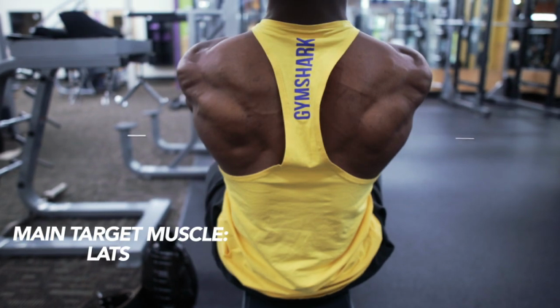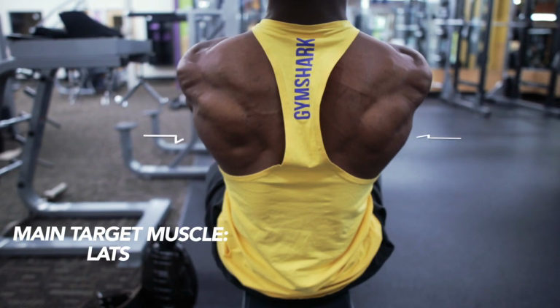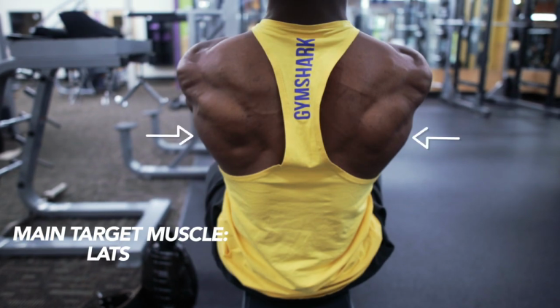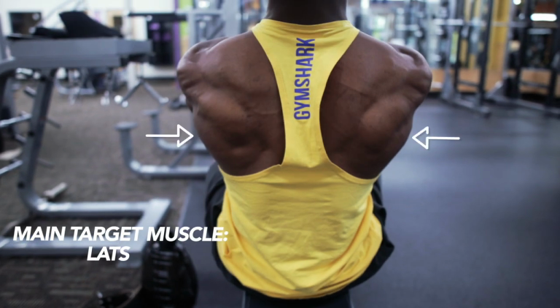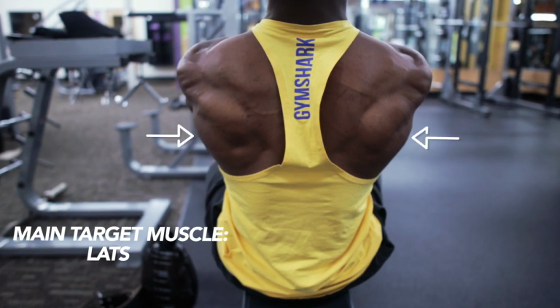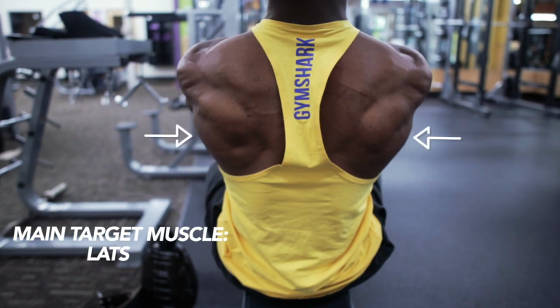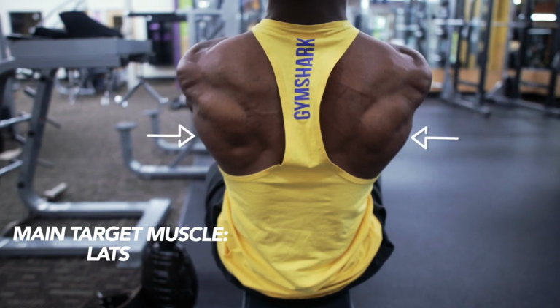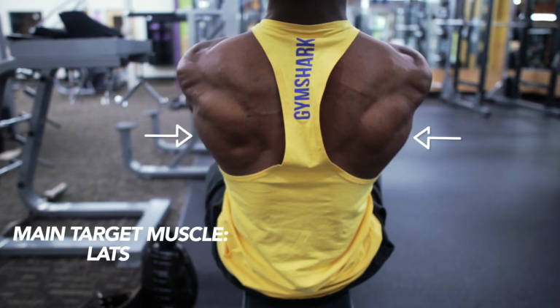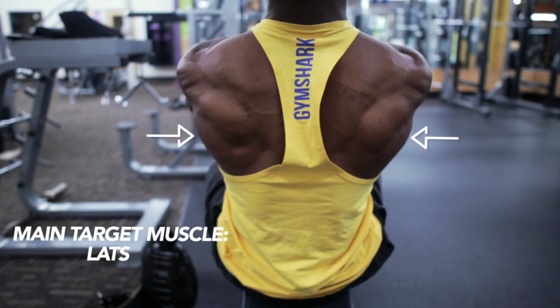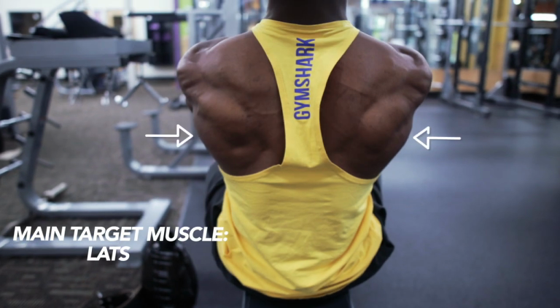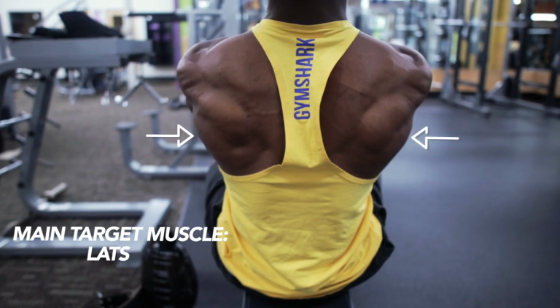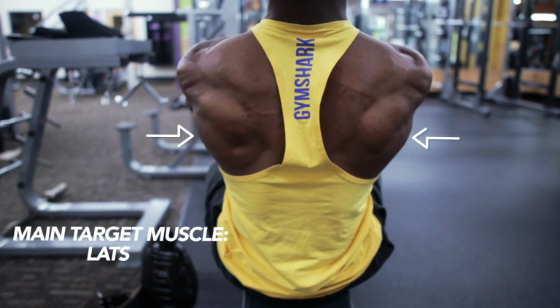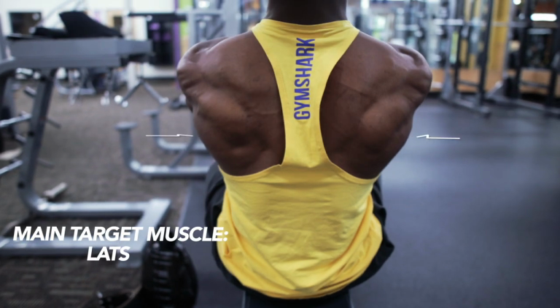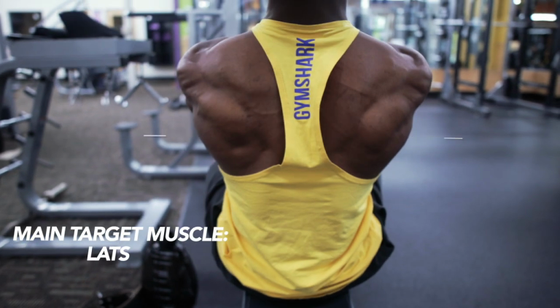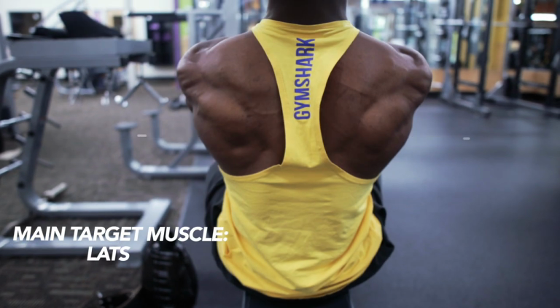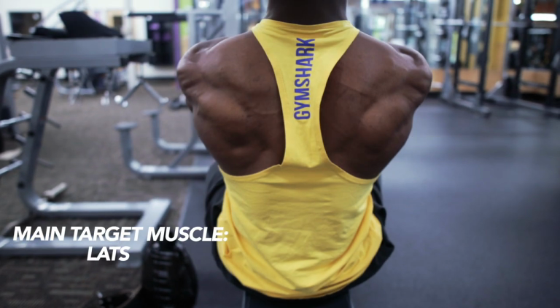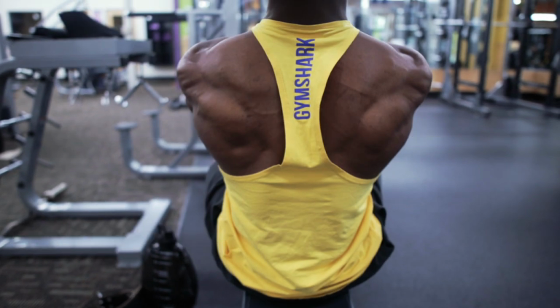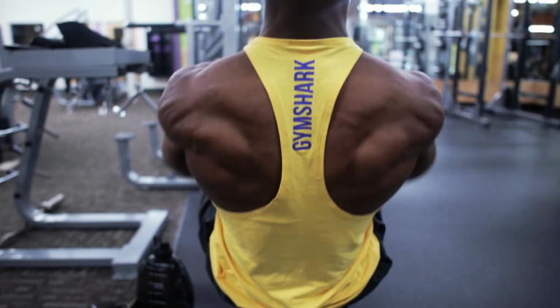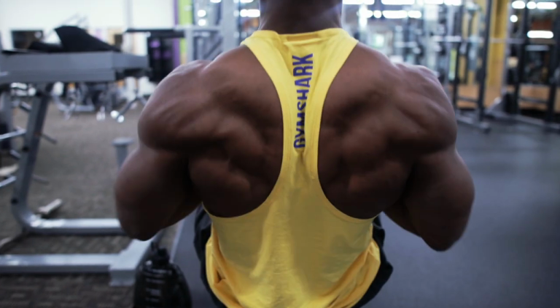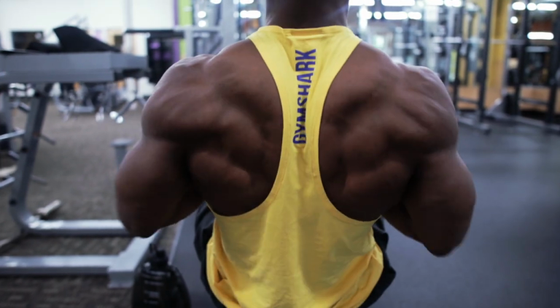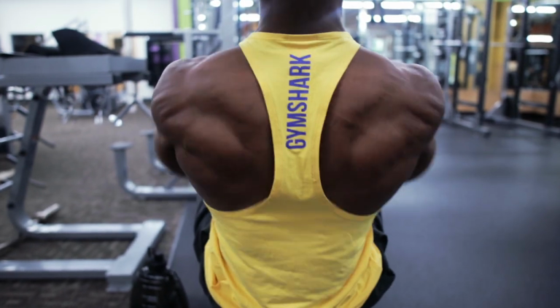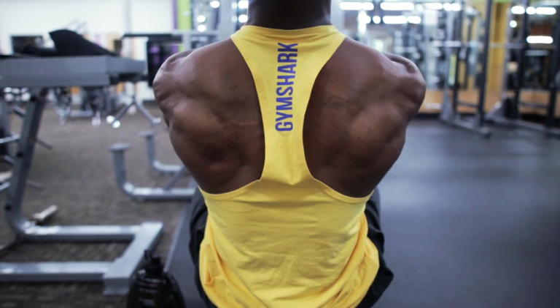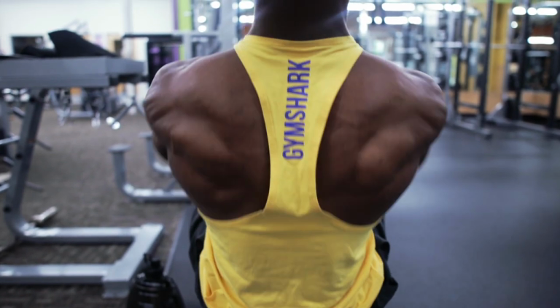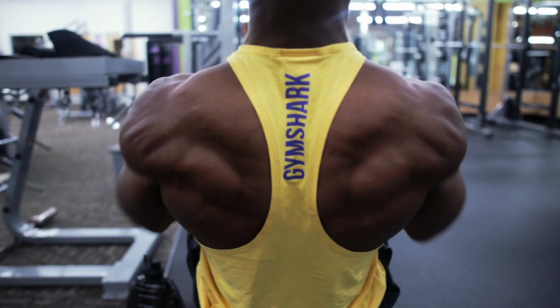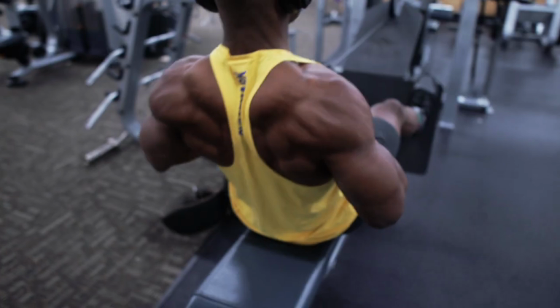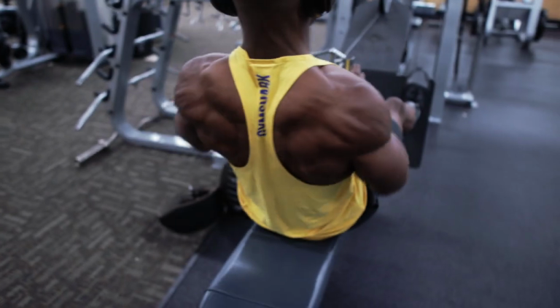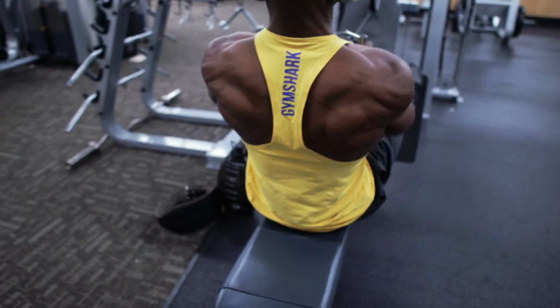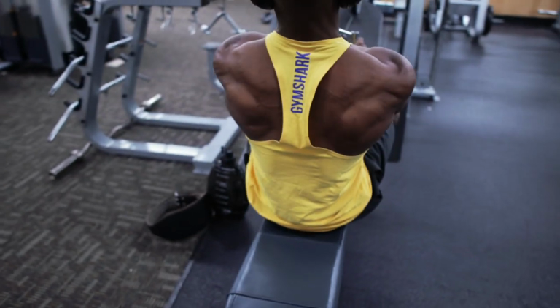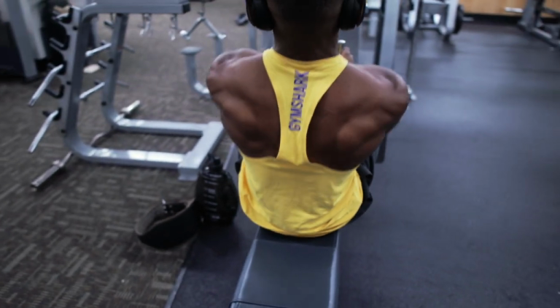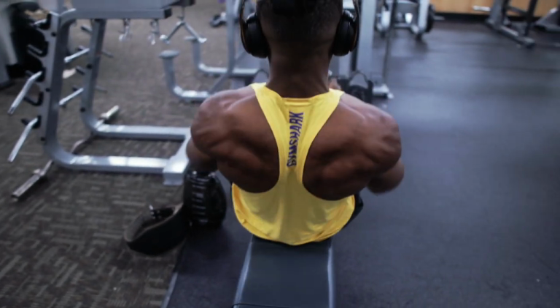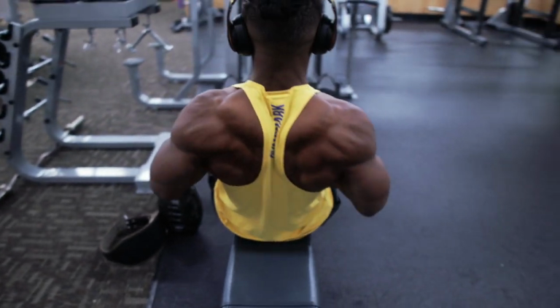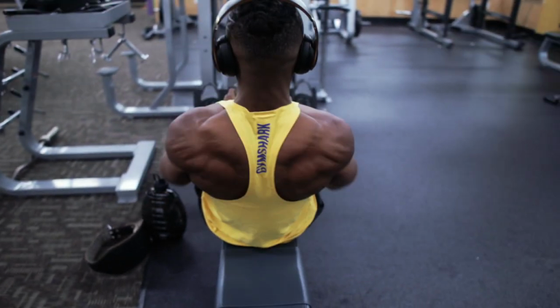This workout mainly targets the lats as well, but it also hits the rhomboids, the traps, and a lot more back muscles.